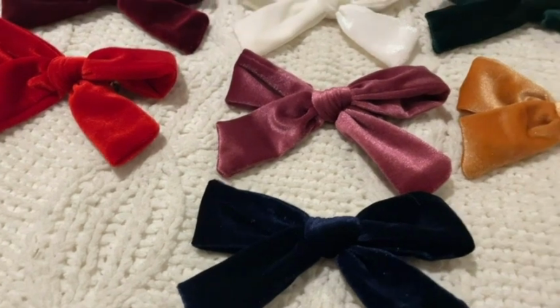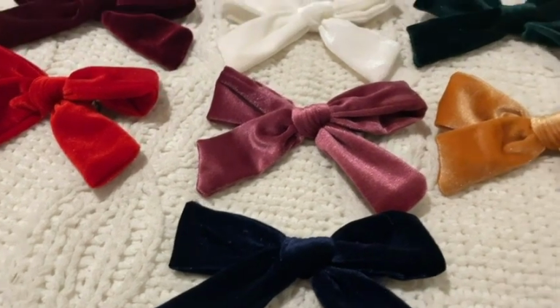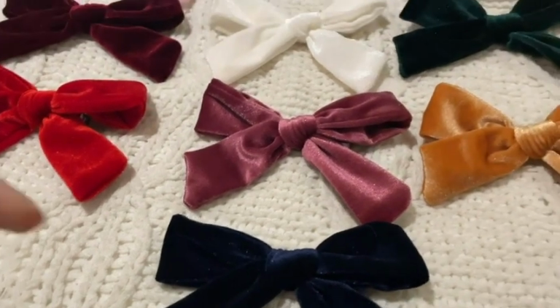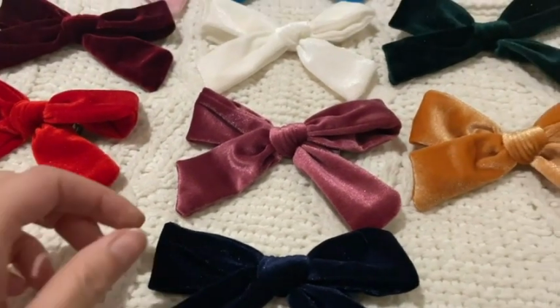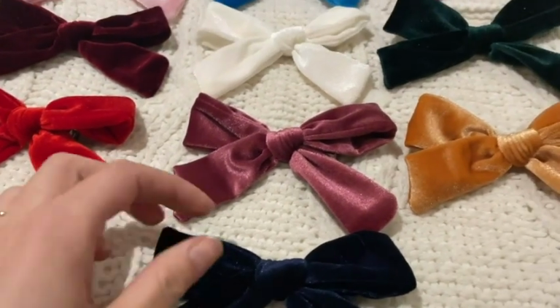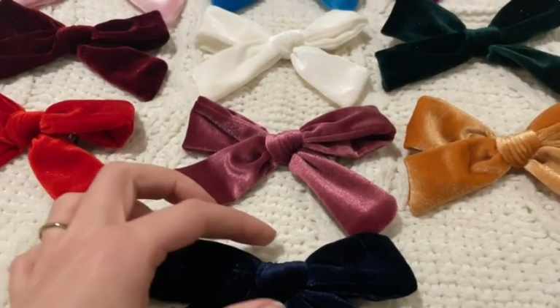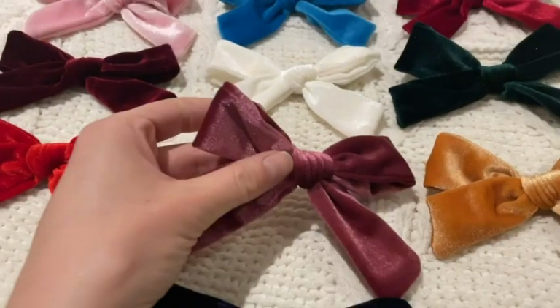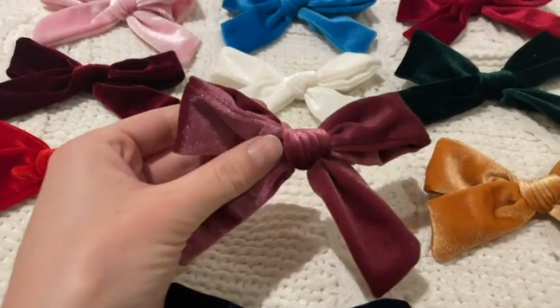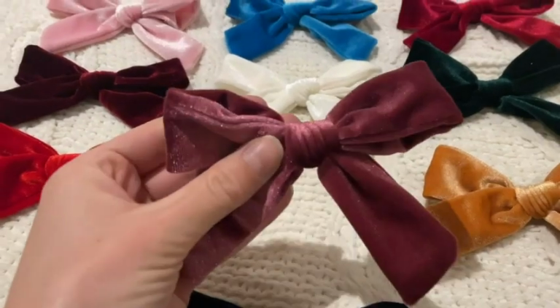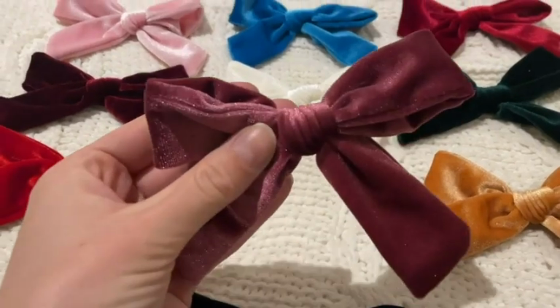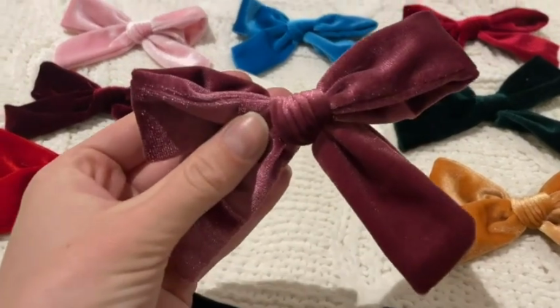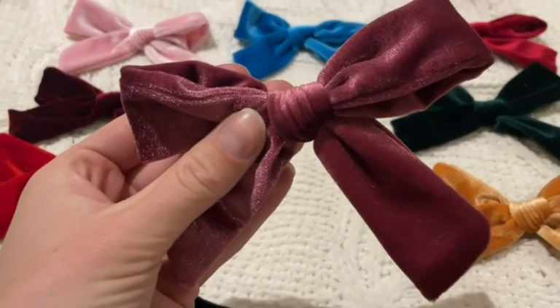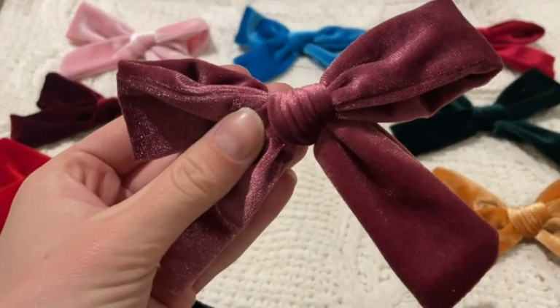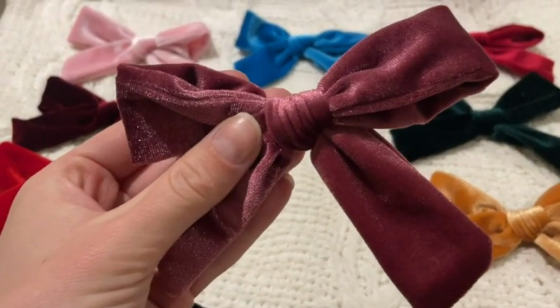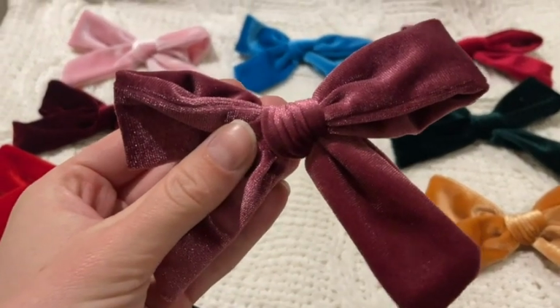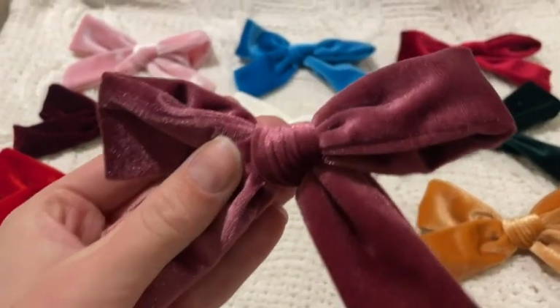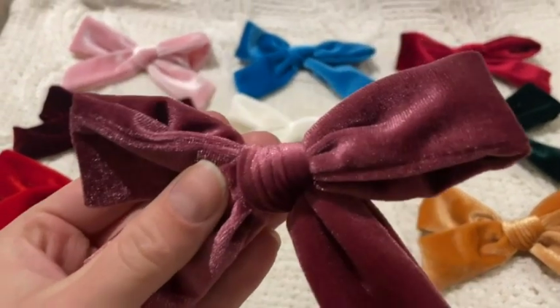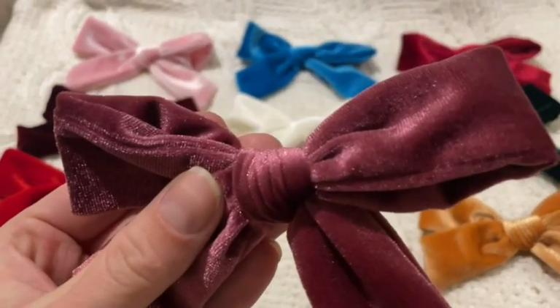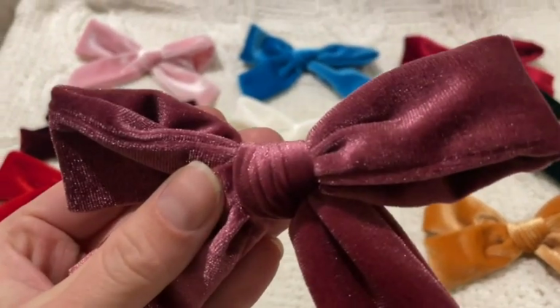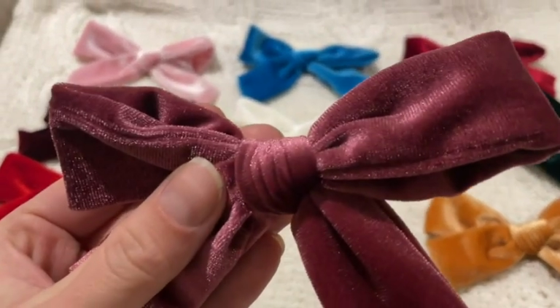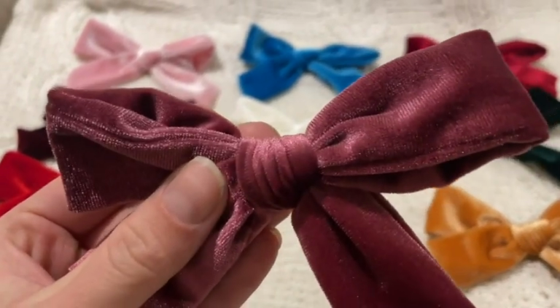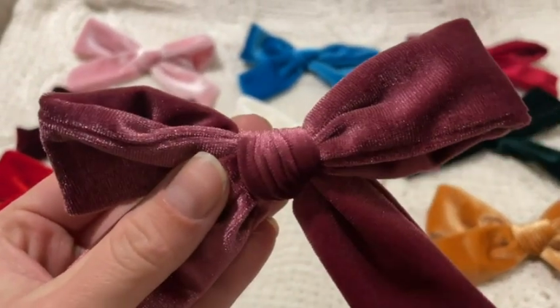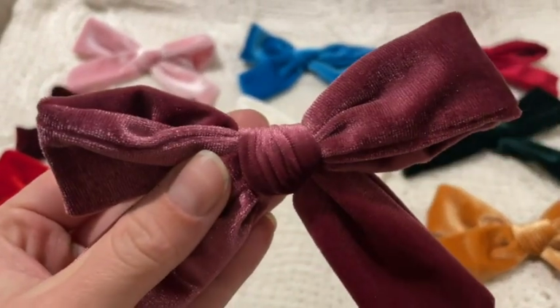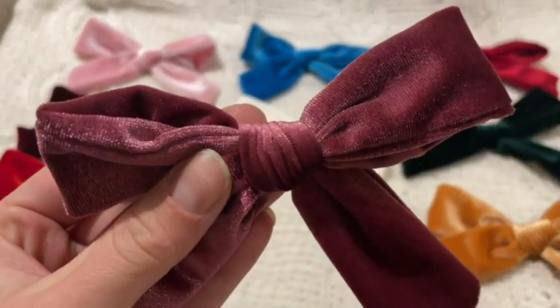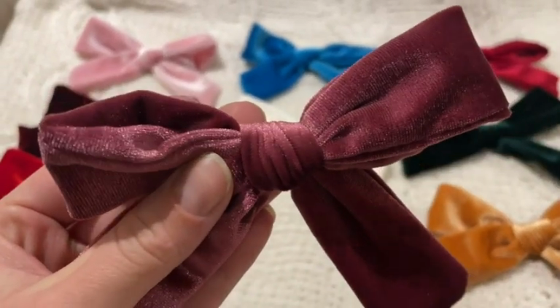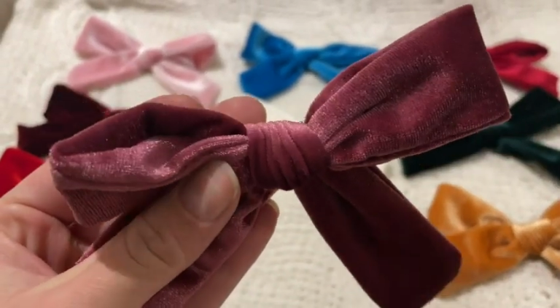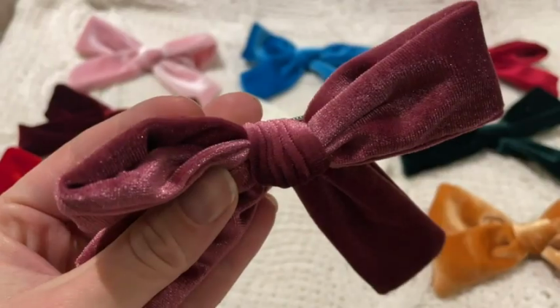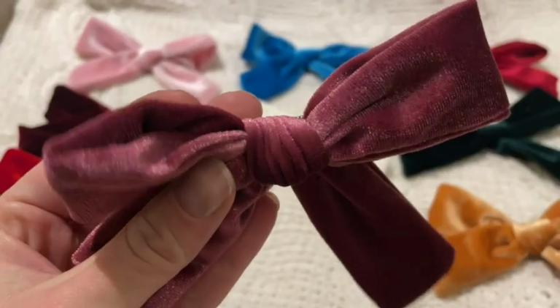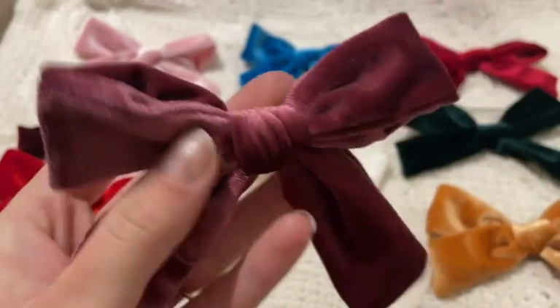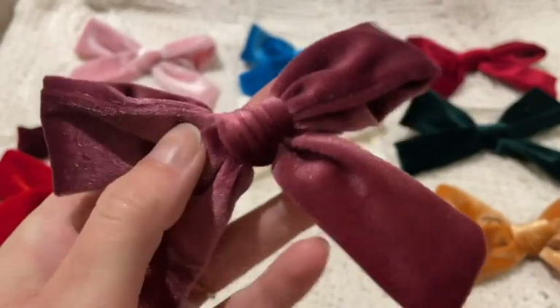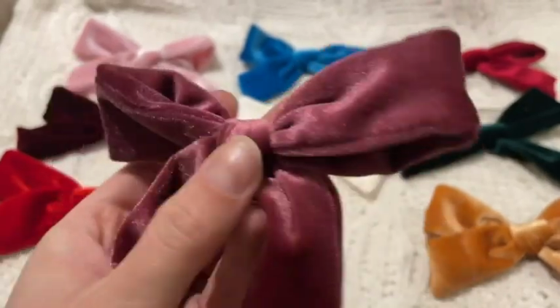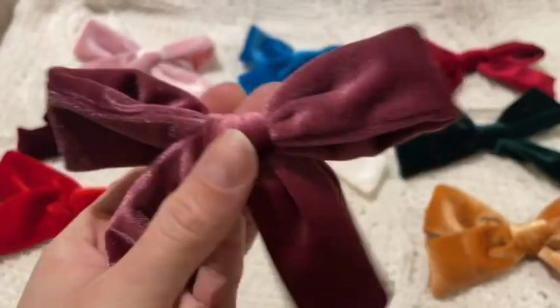You can also get these if maybe you want to match your daughter and y'all can both wear bows — because who doesn't want to wear bows, come on.